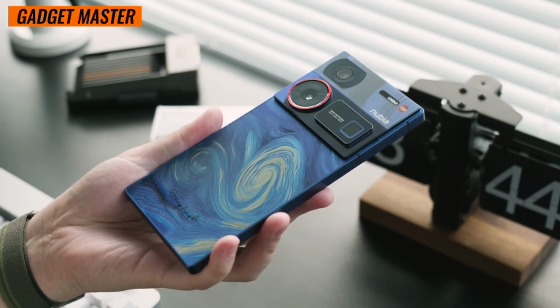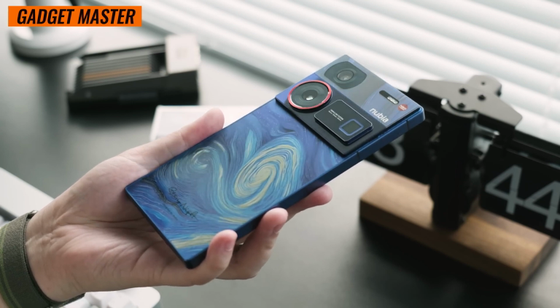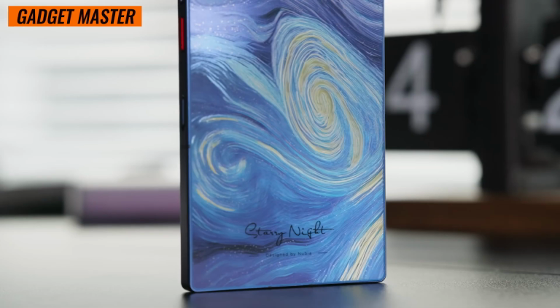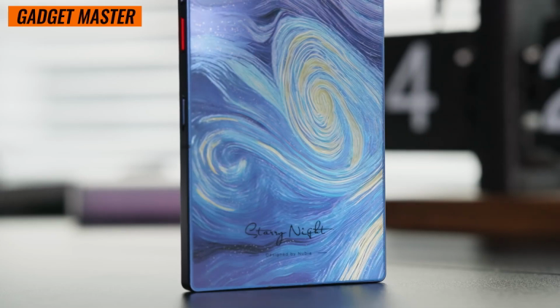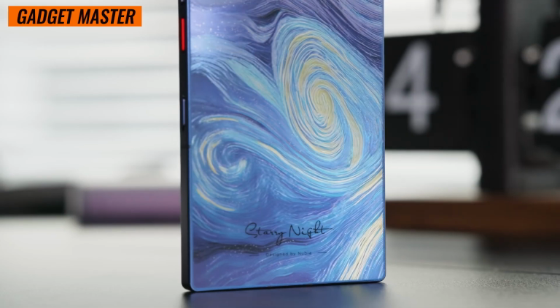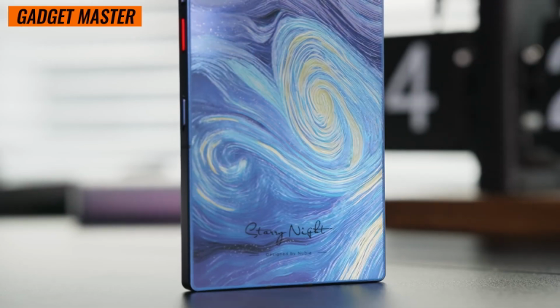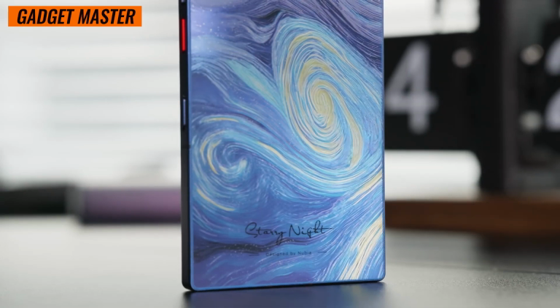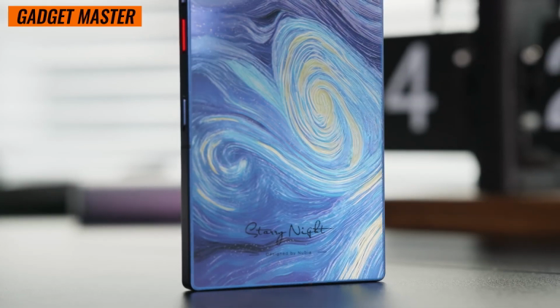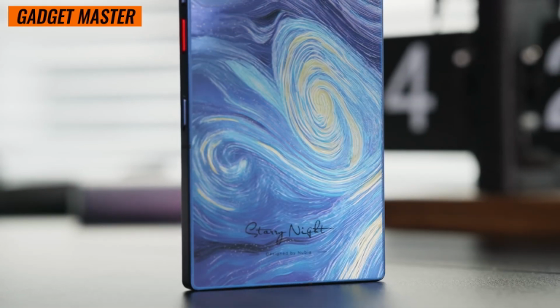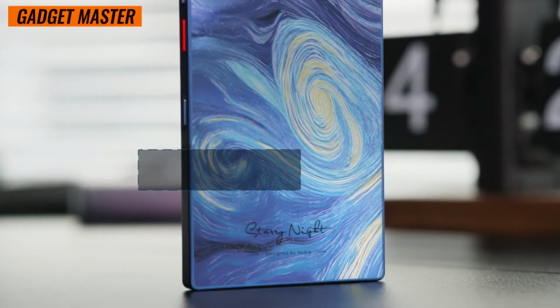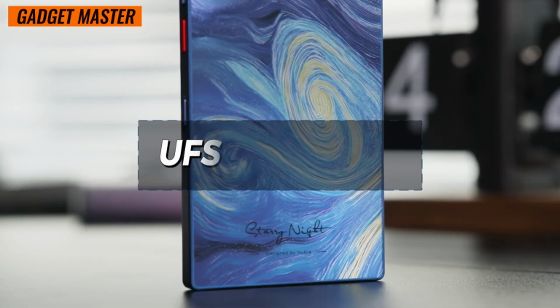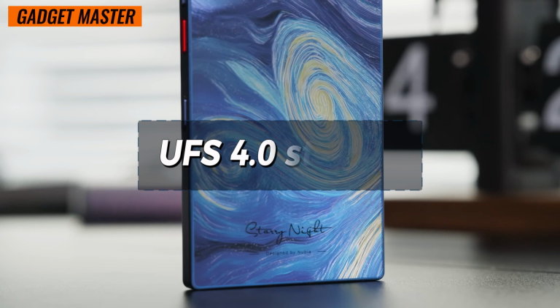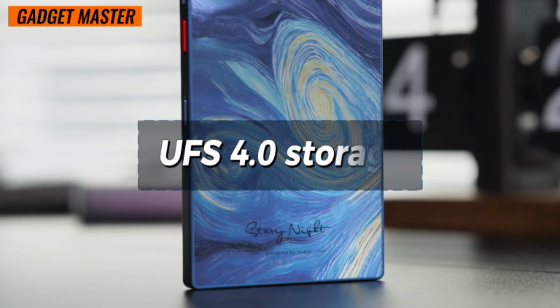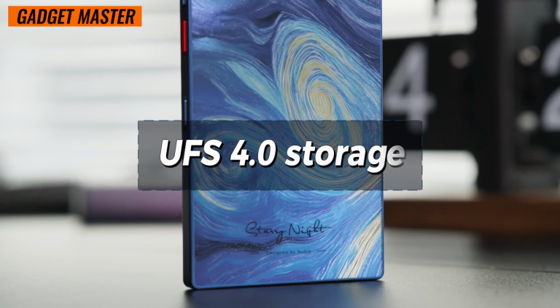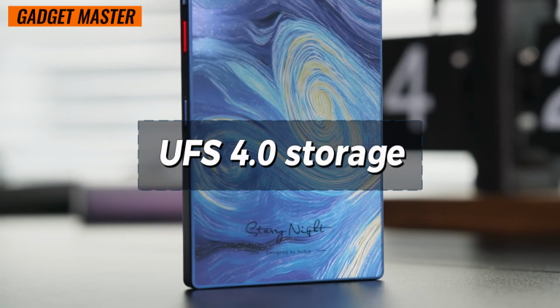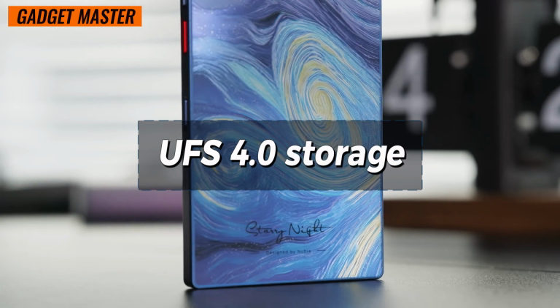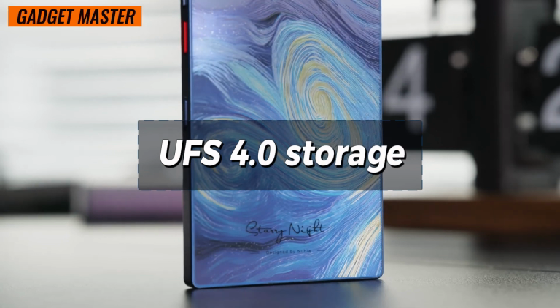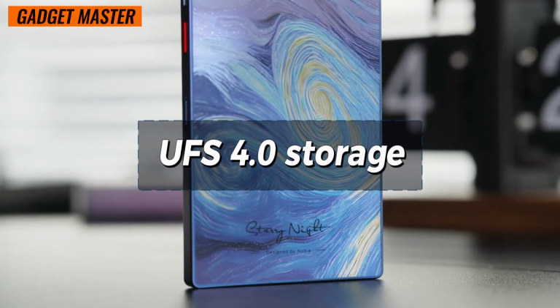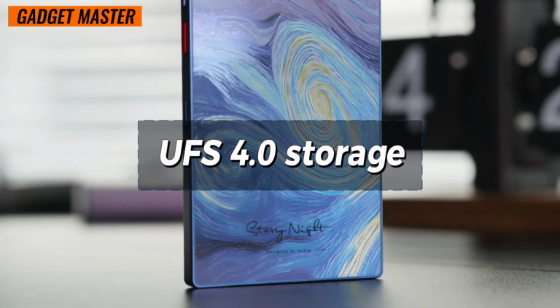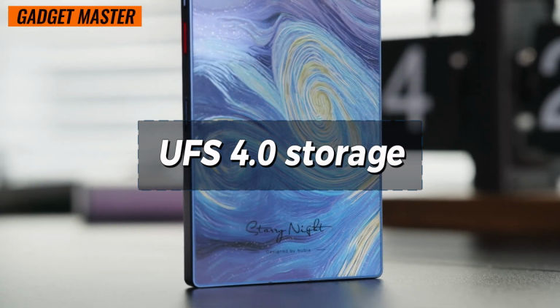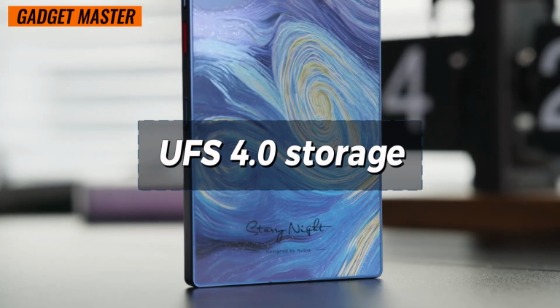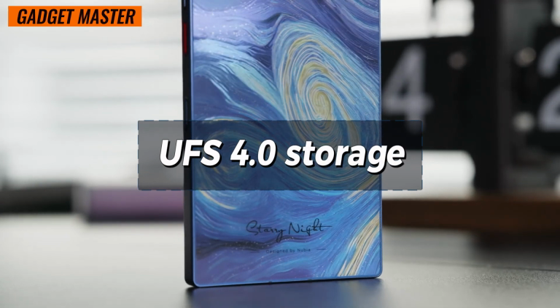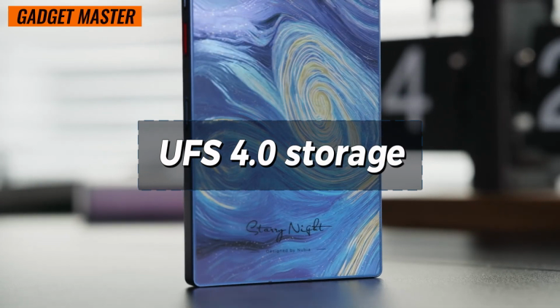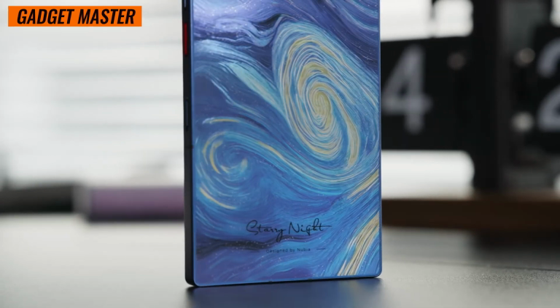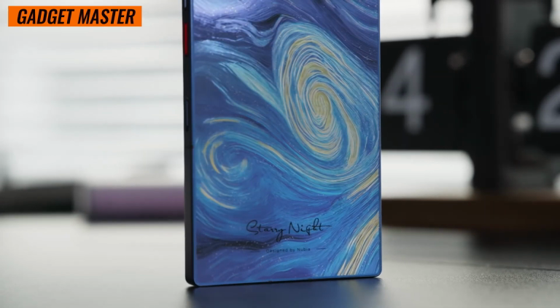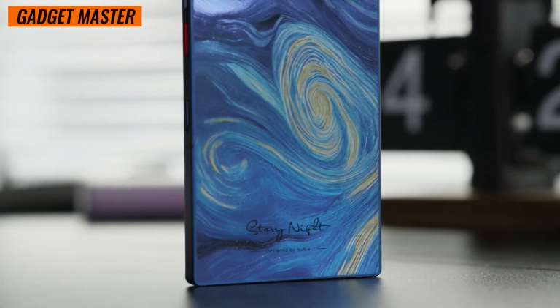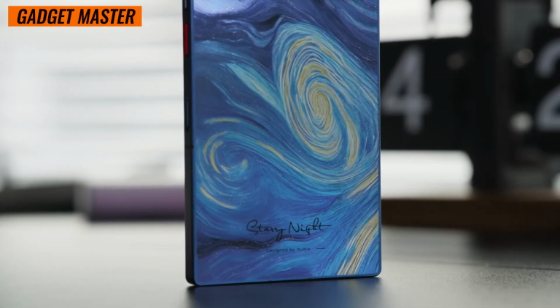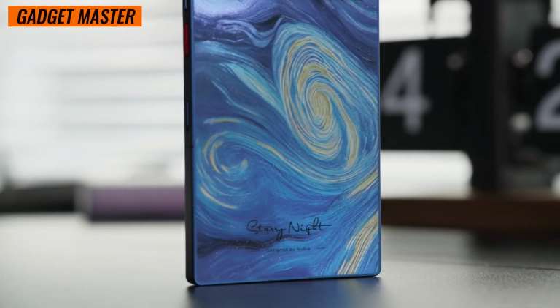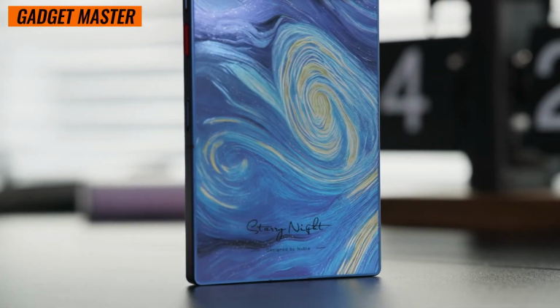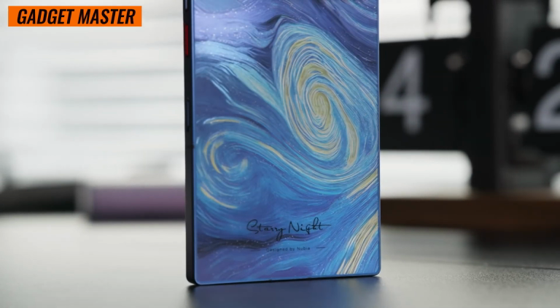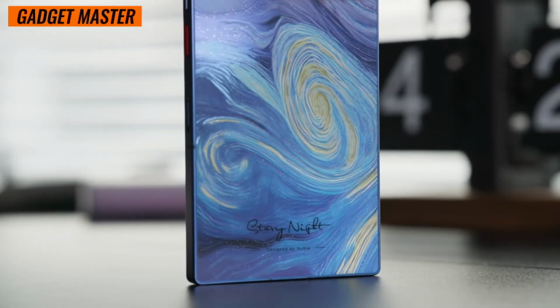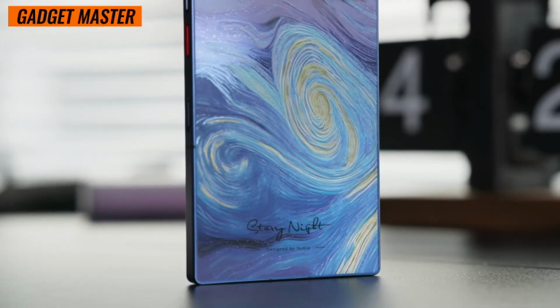Plus, with the lightning-fast UFS 4.0 storage, accessing your files will be smoother than ever before.